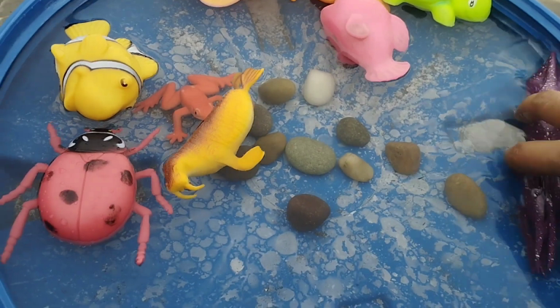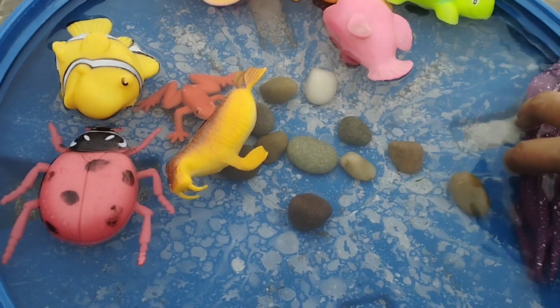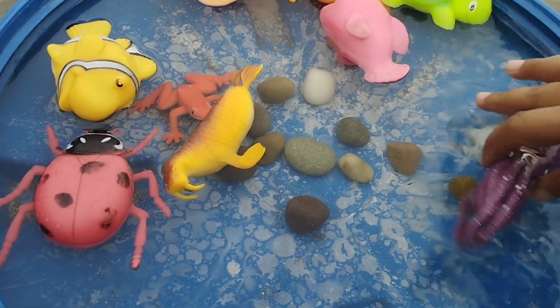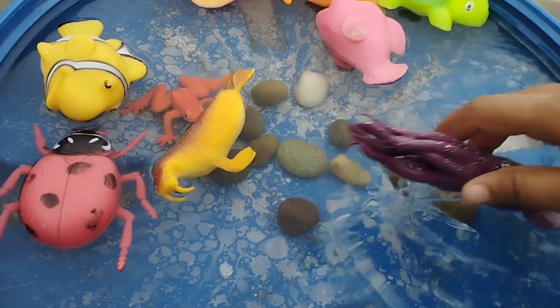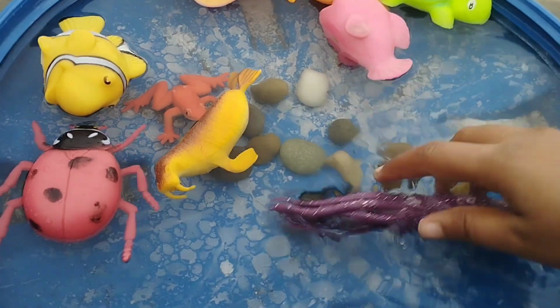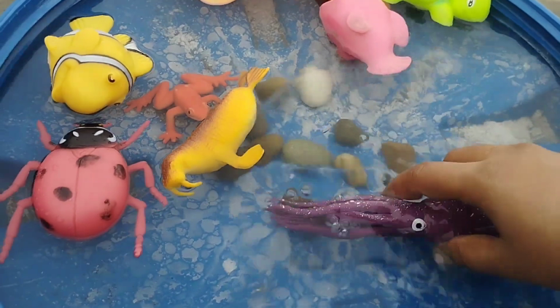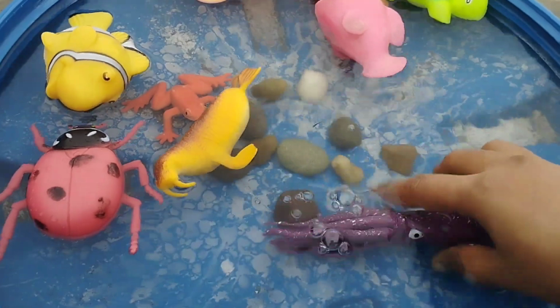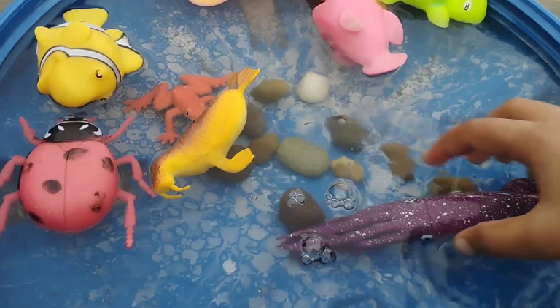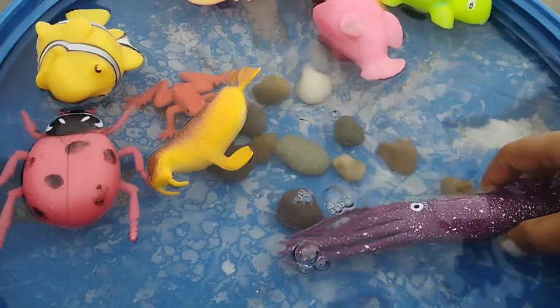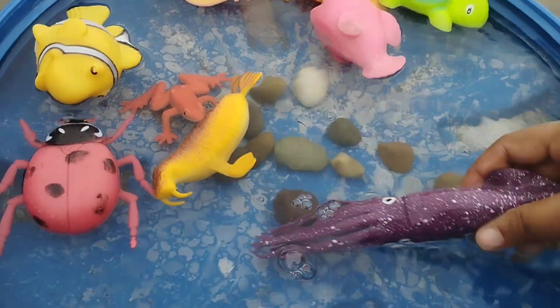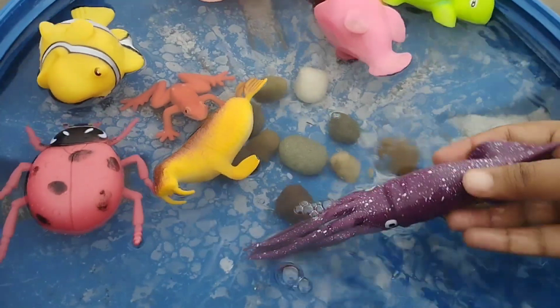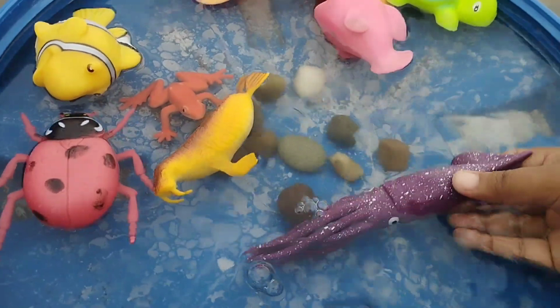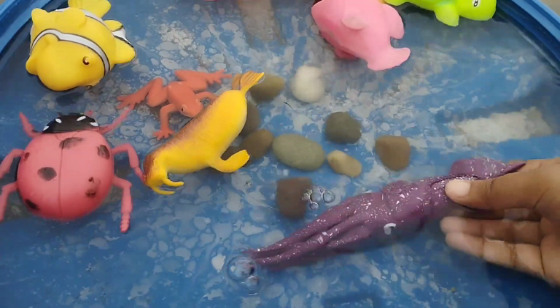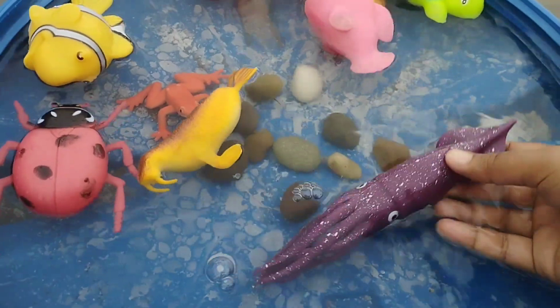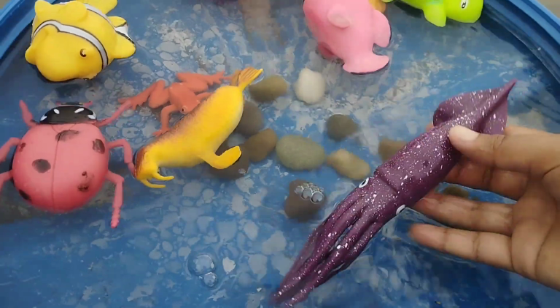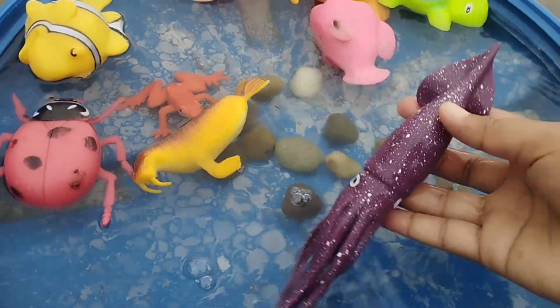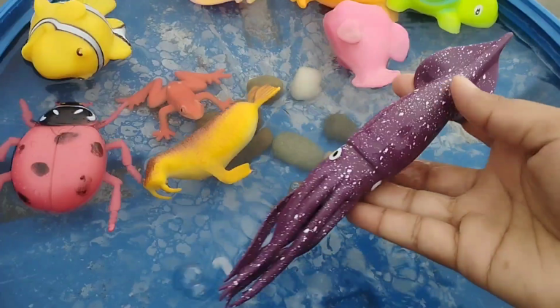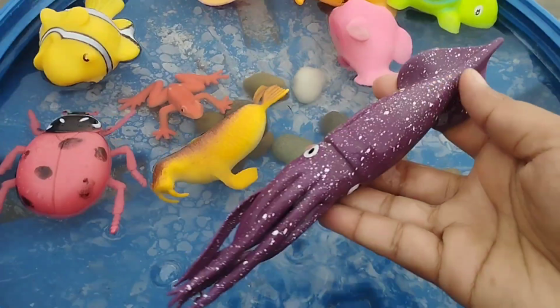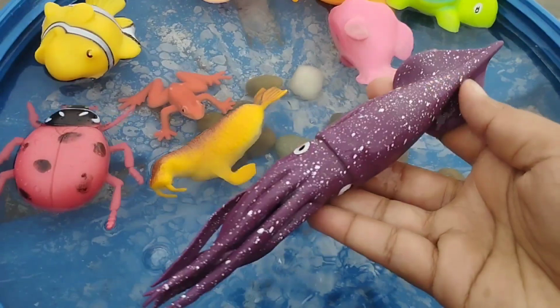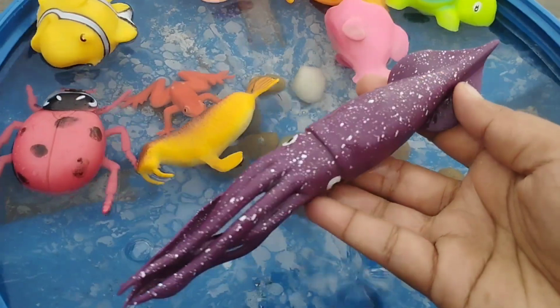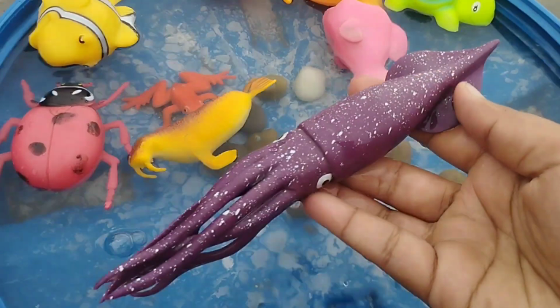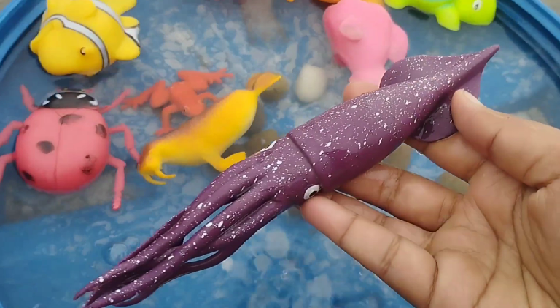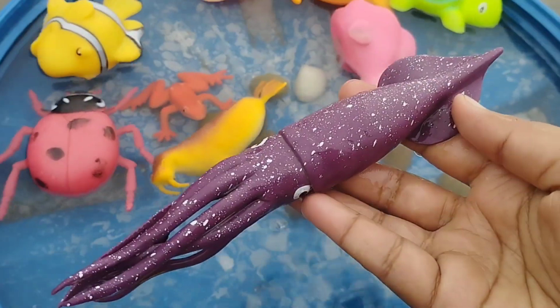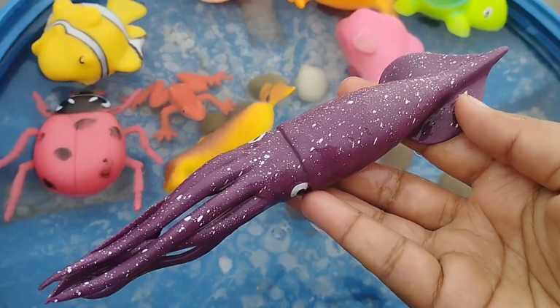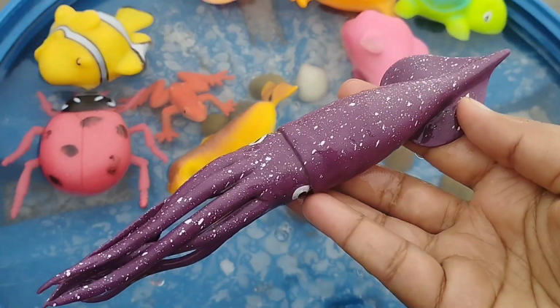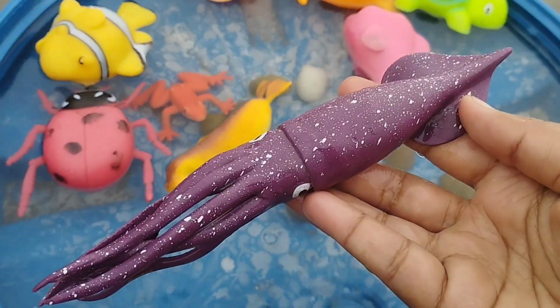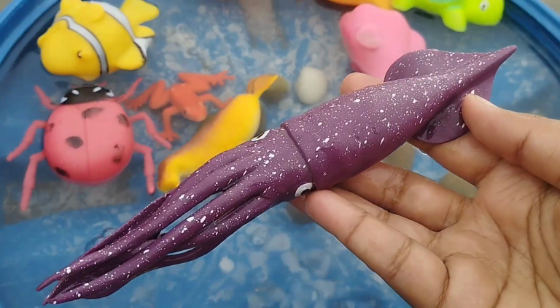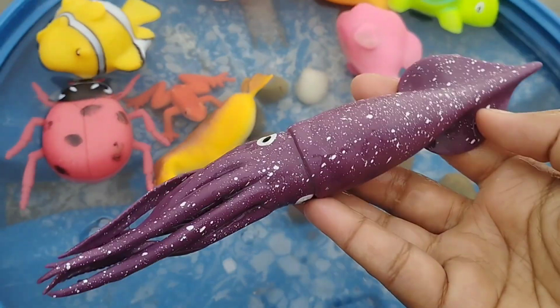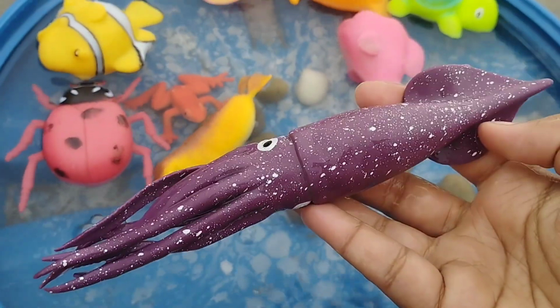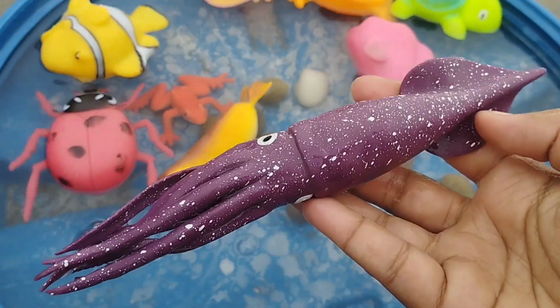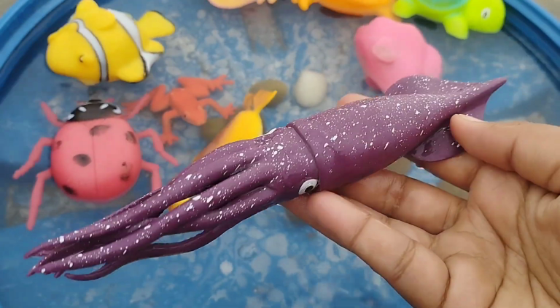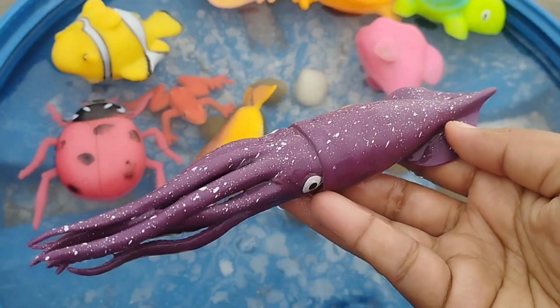The next one is a squid. This is a squid.